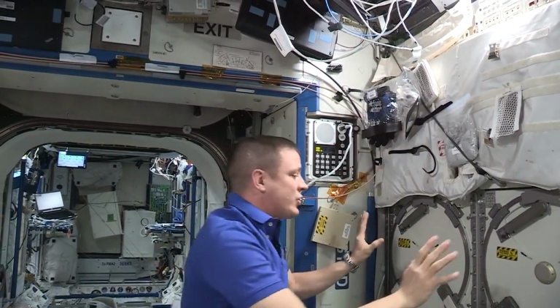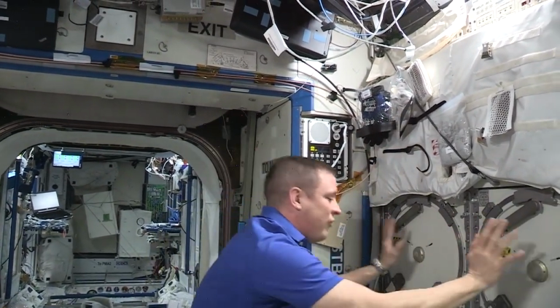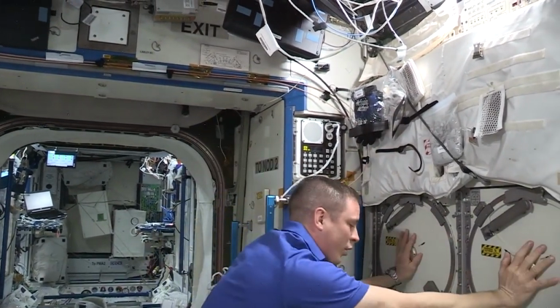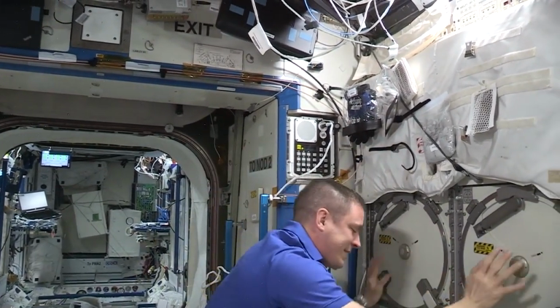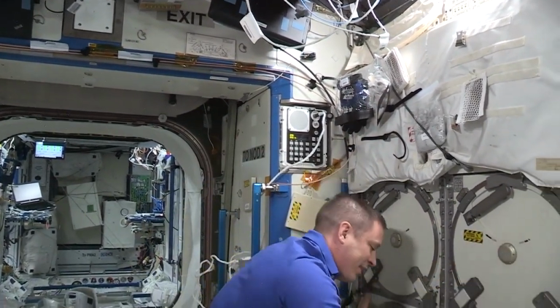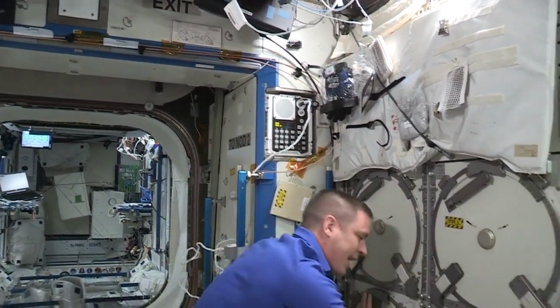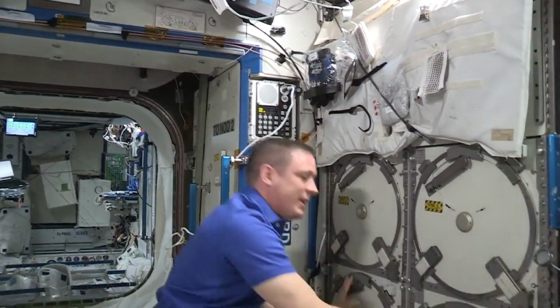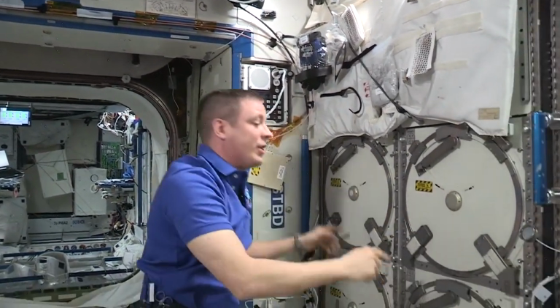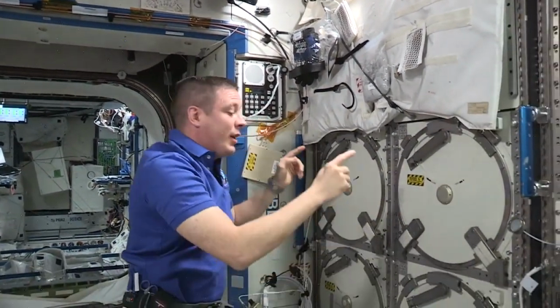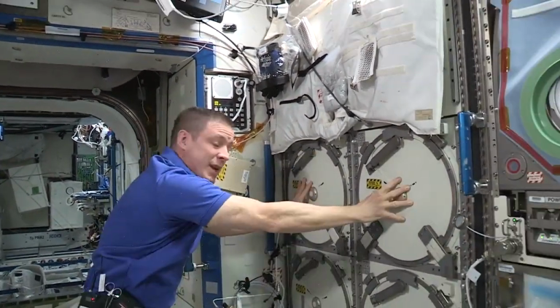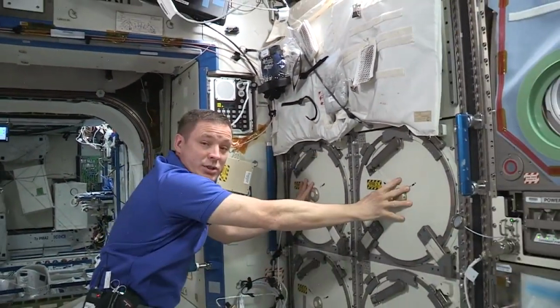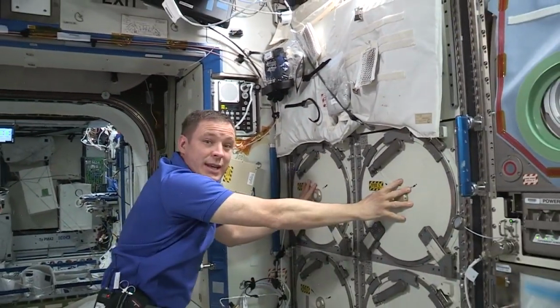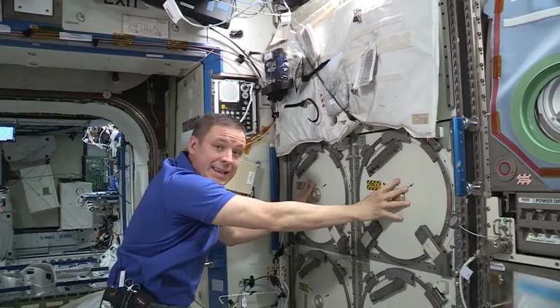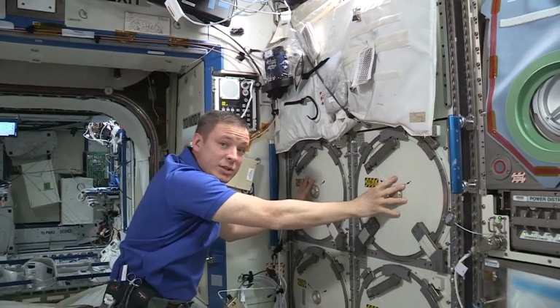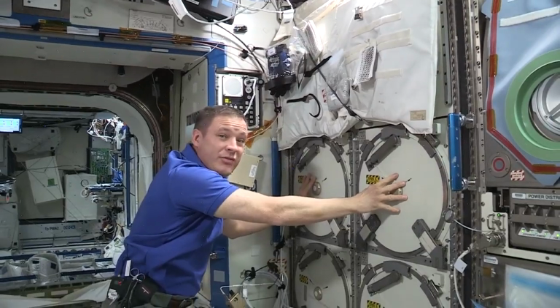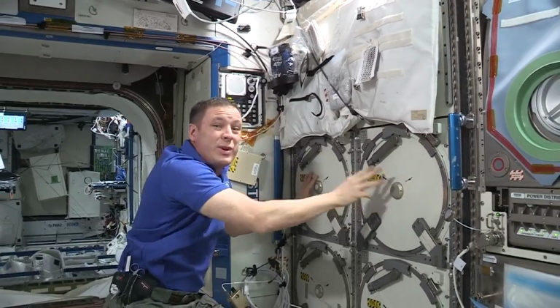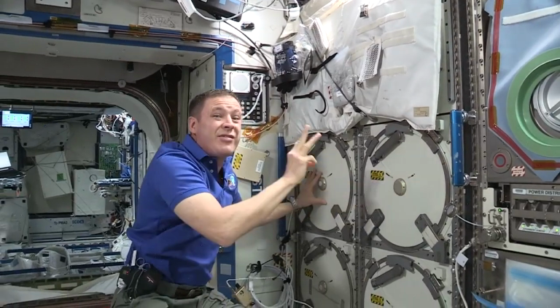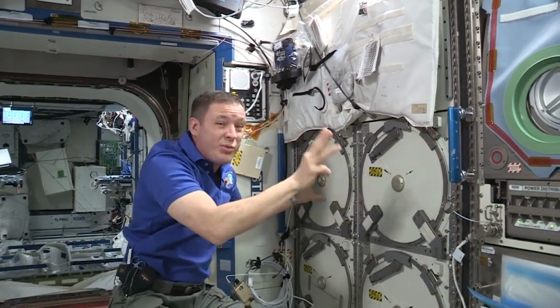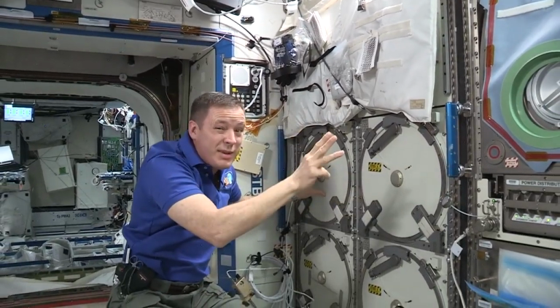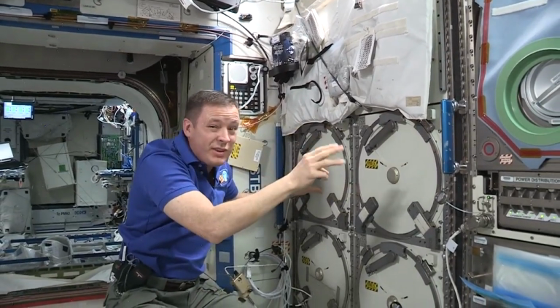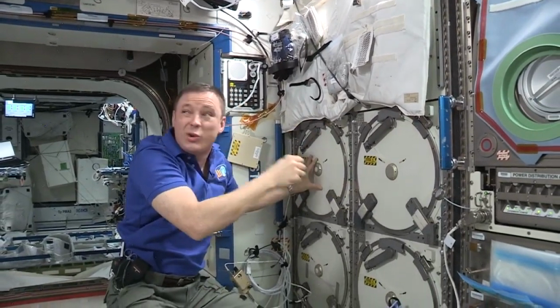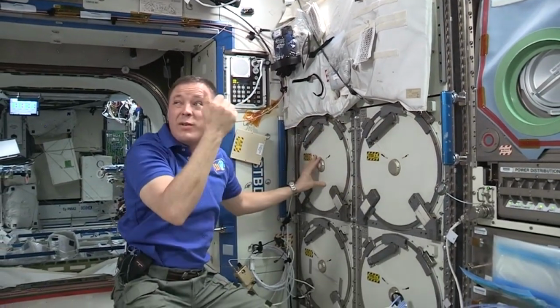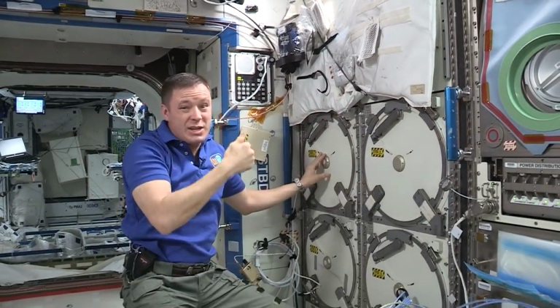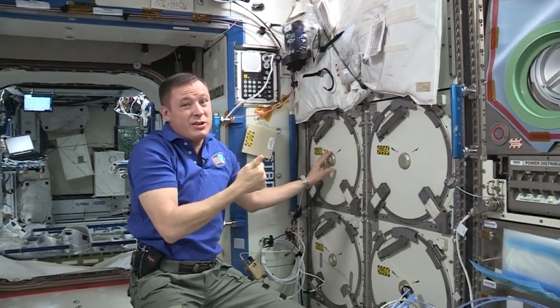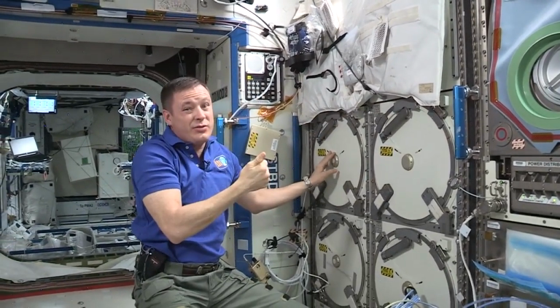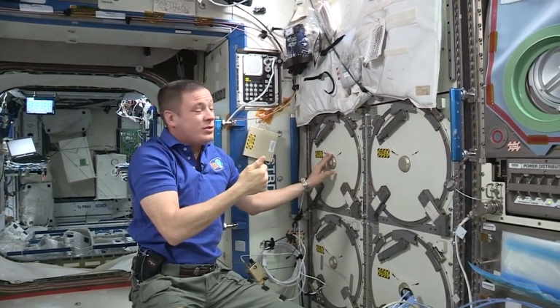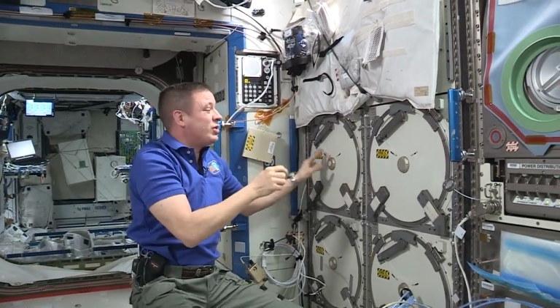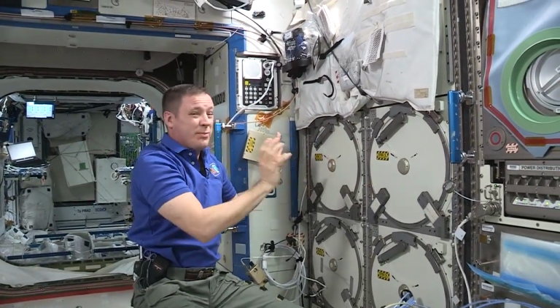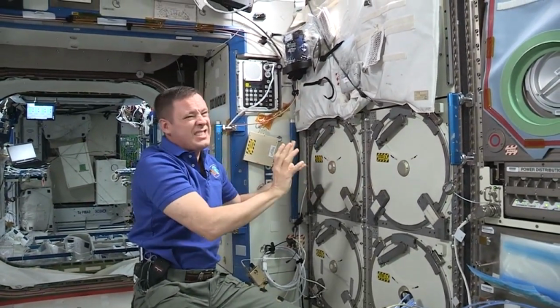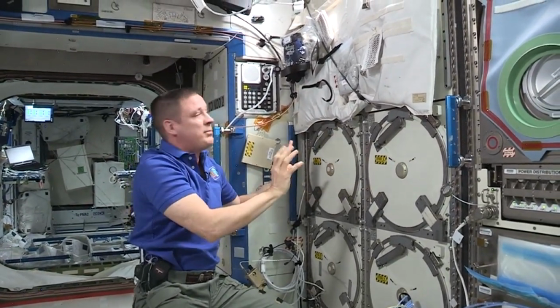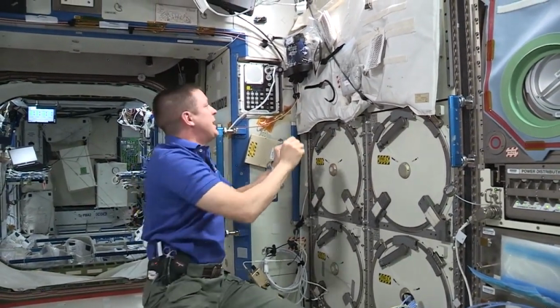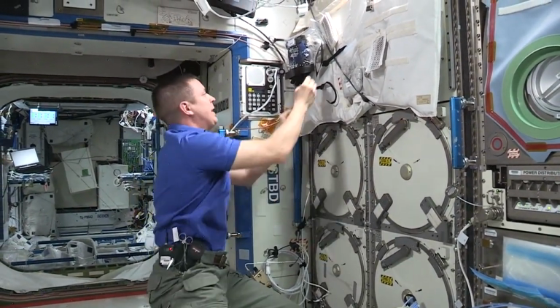There are four 75-liter chambers in each MELFI and we have three MELFIs. We have a bunch of little freezers too, but this is the big daddy.